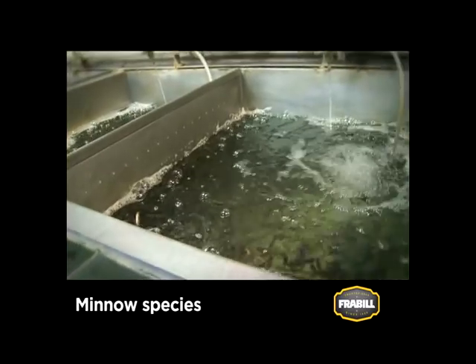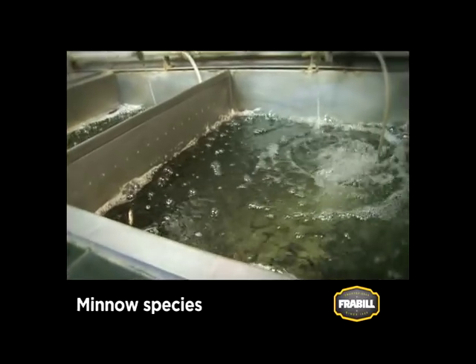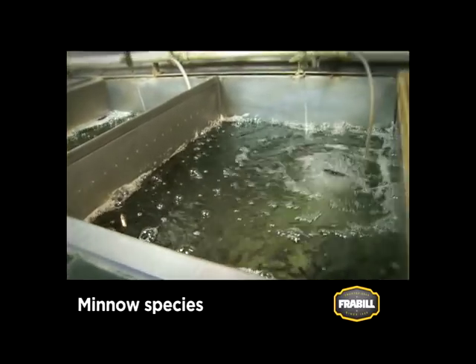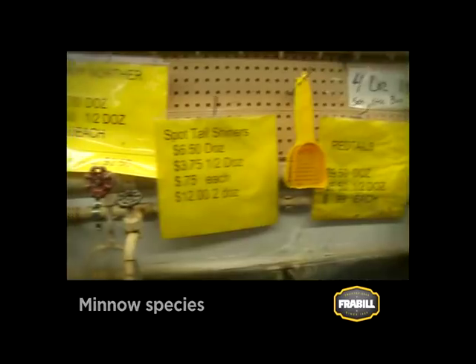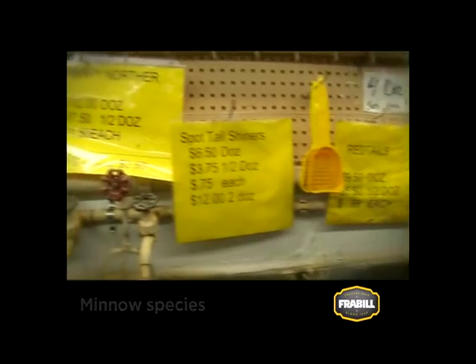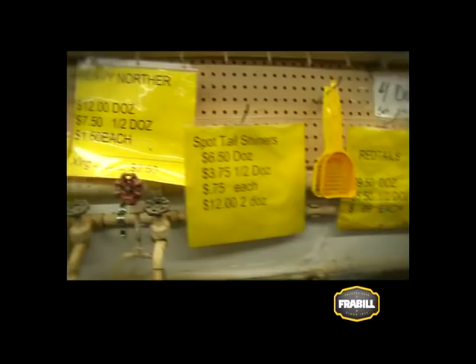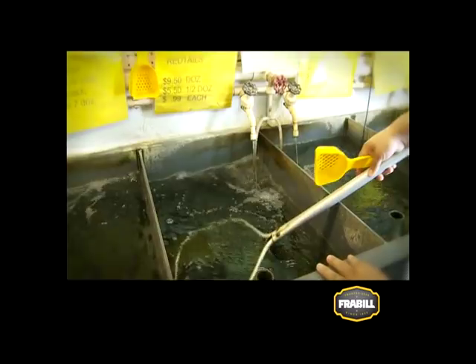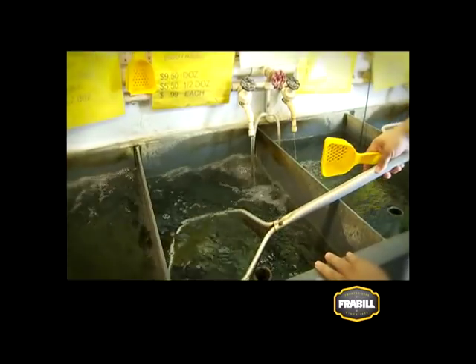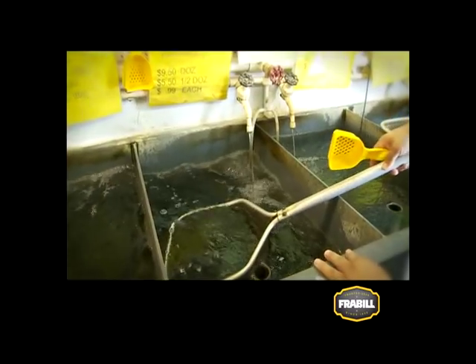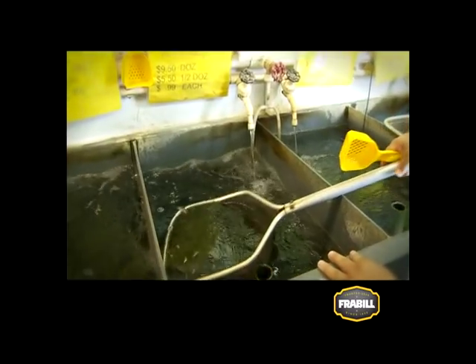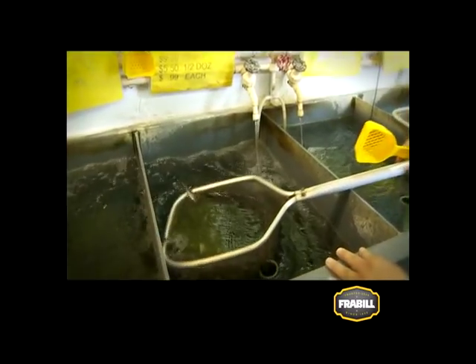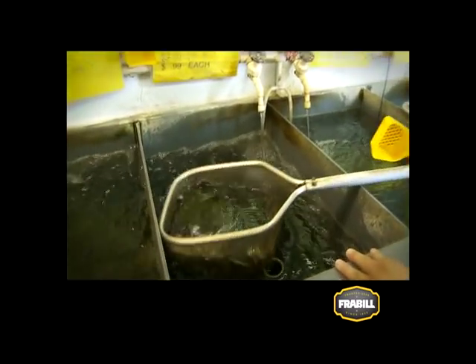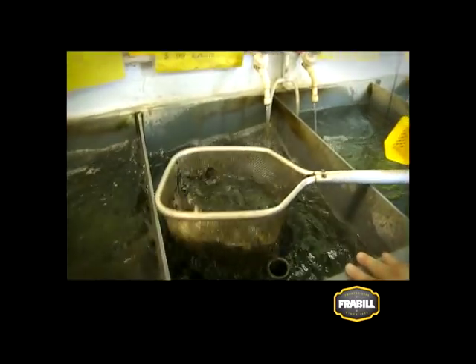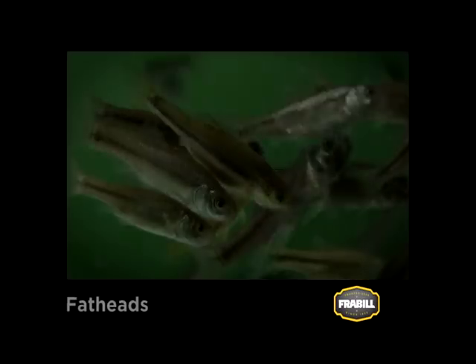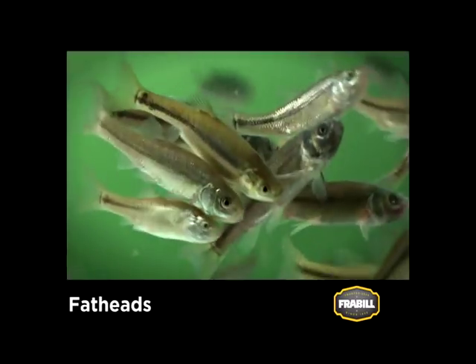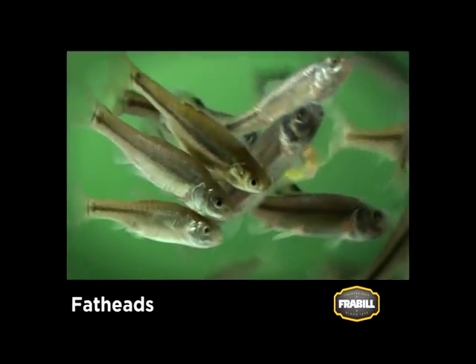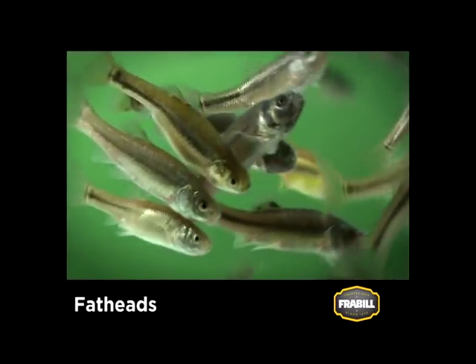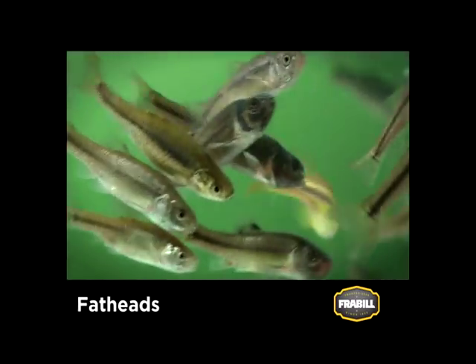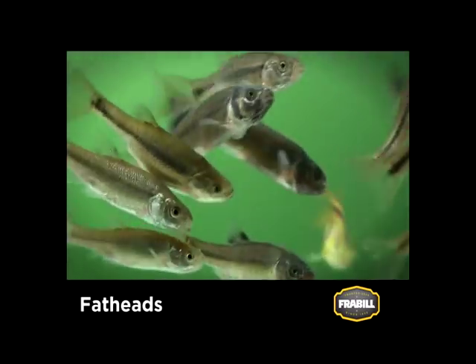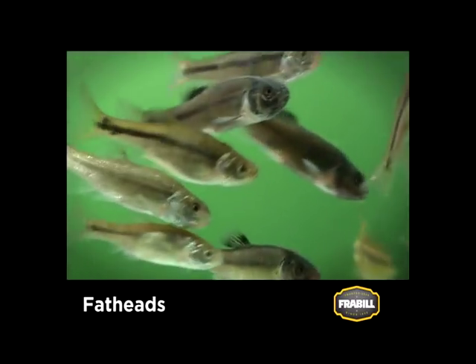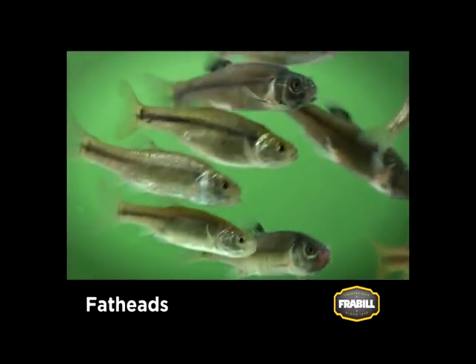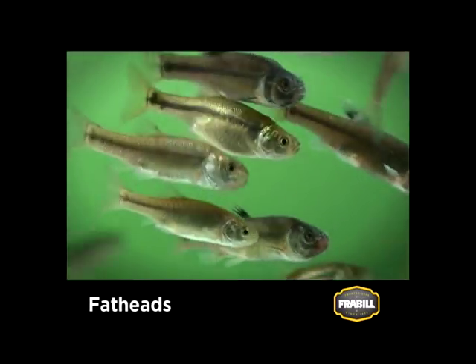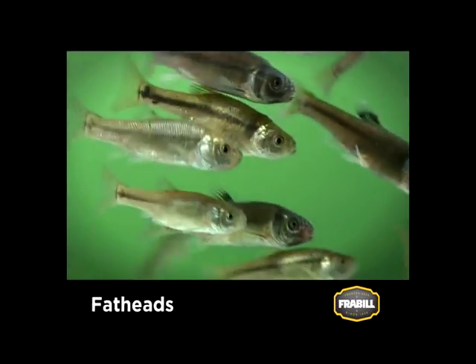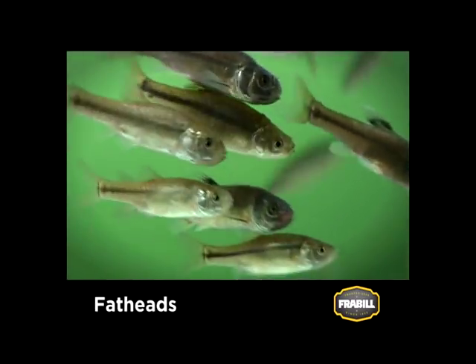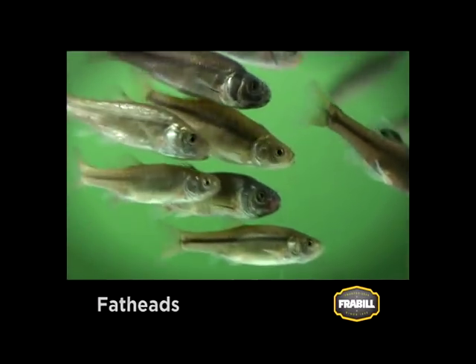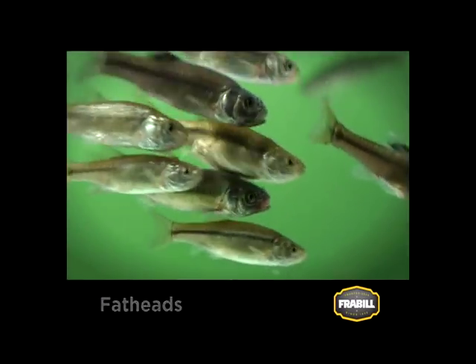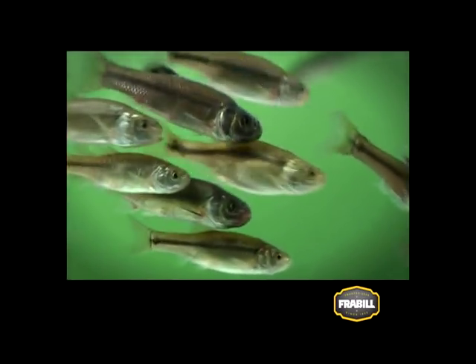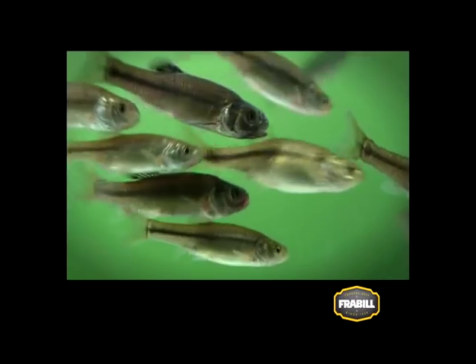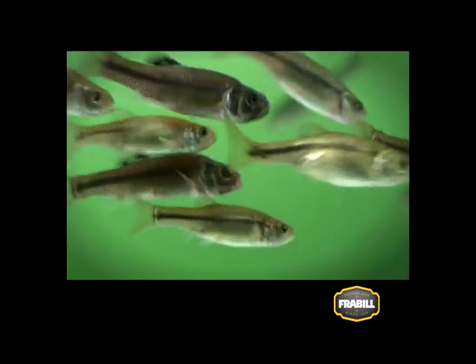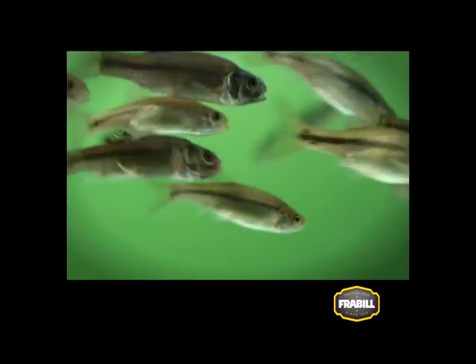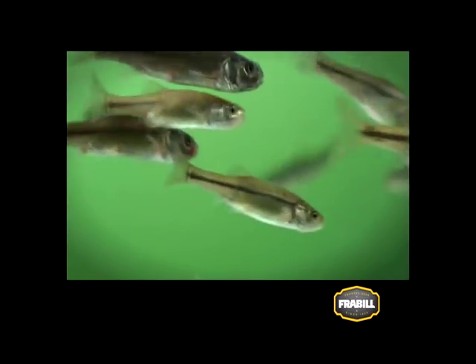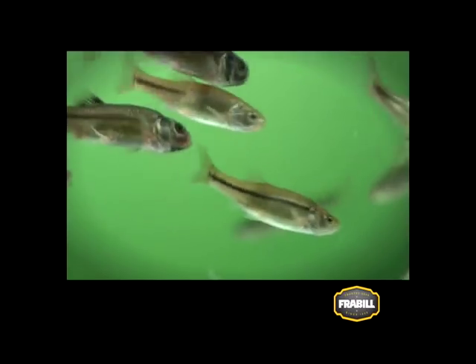Fatheads are a common and very hardy minnow species and they're available all year round. In their juvenile form, they're called crappie minnows.